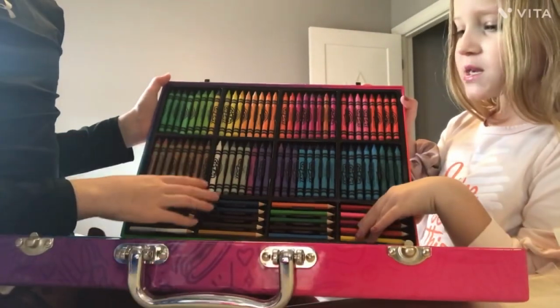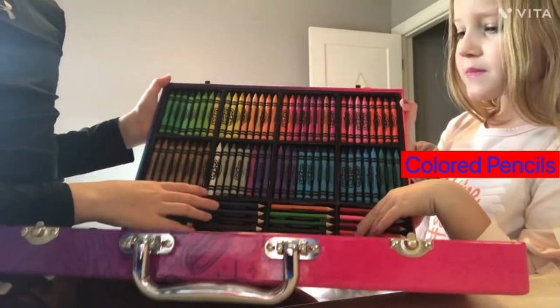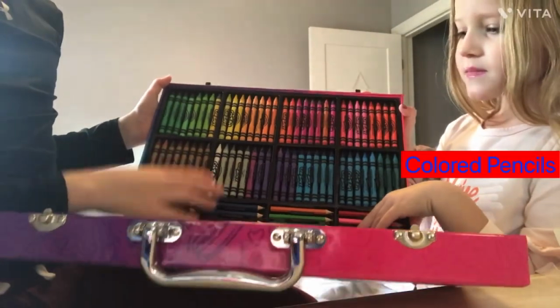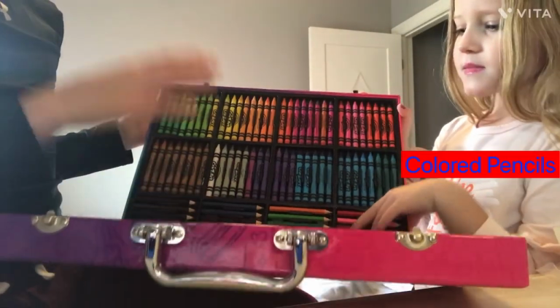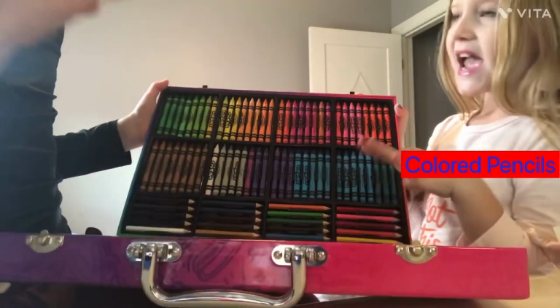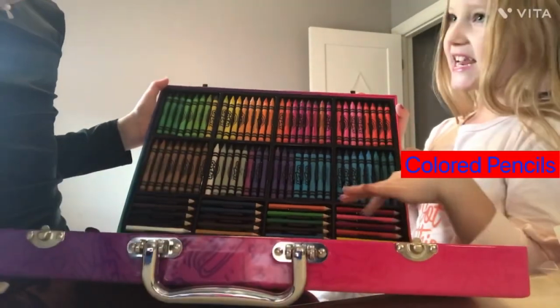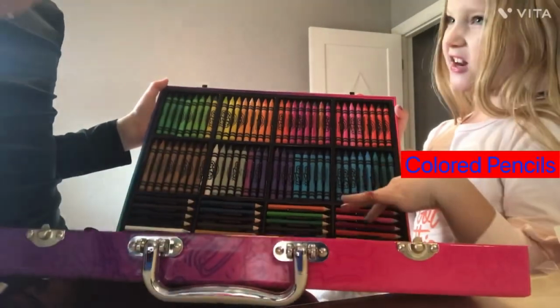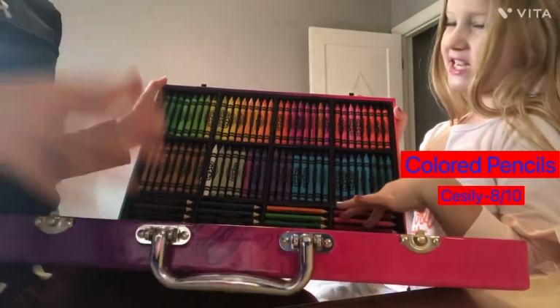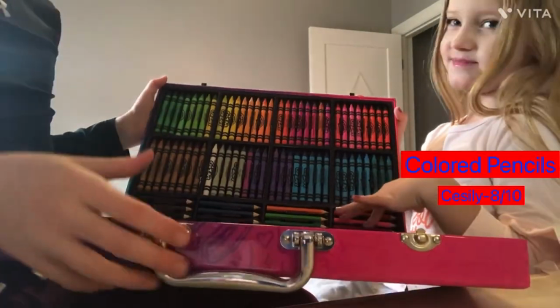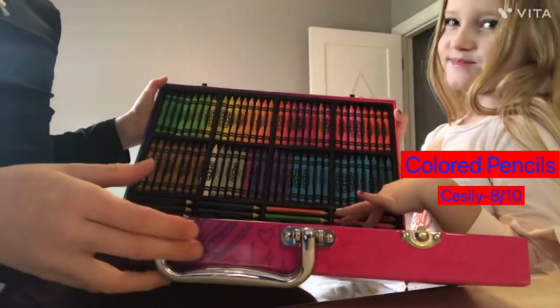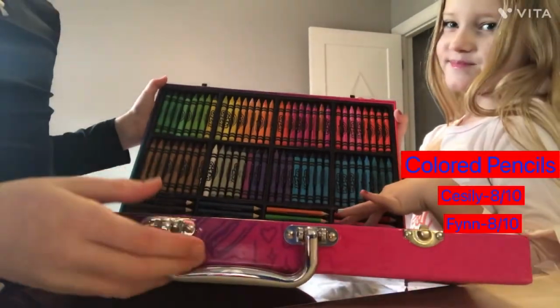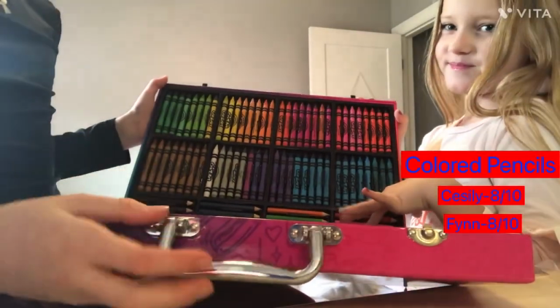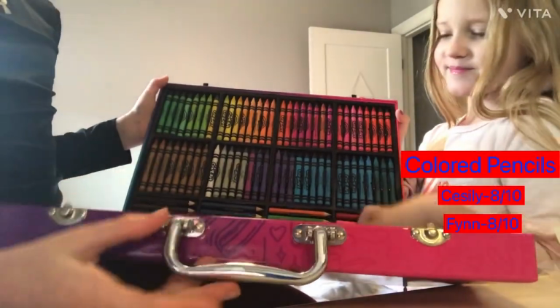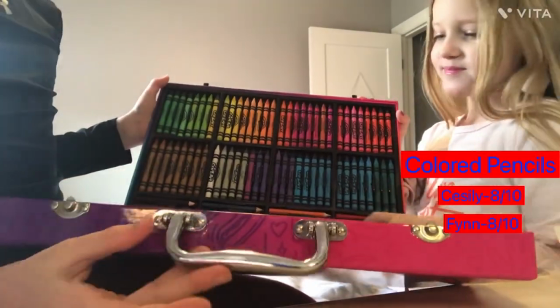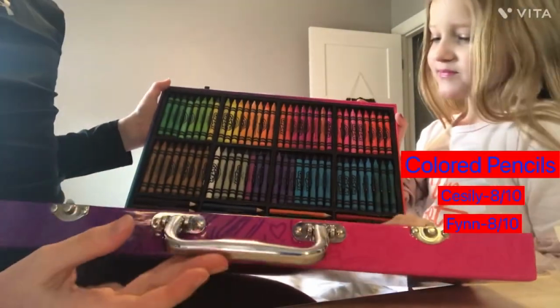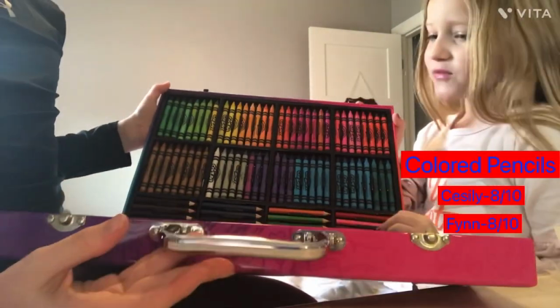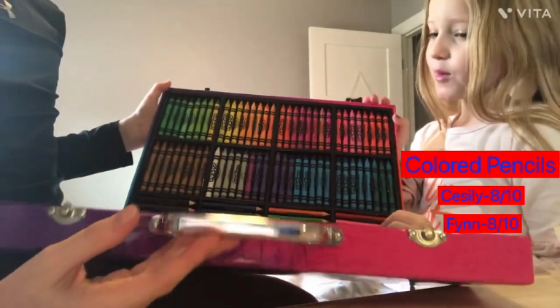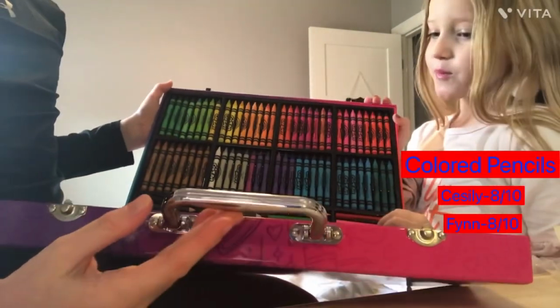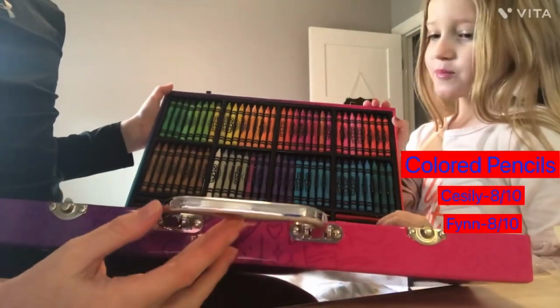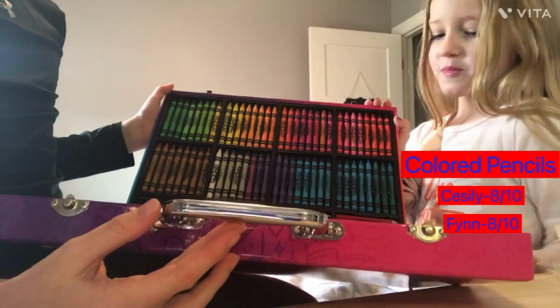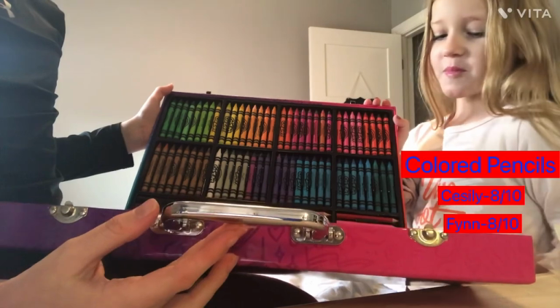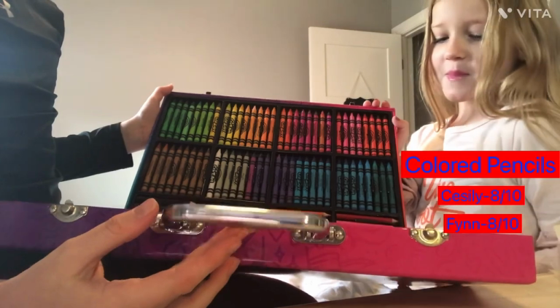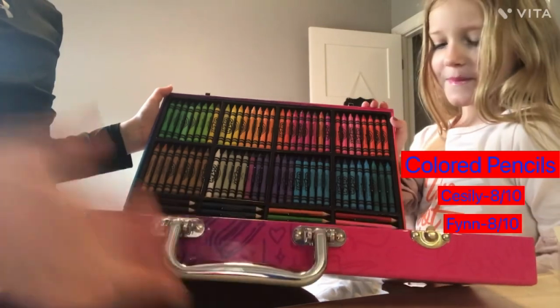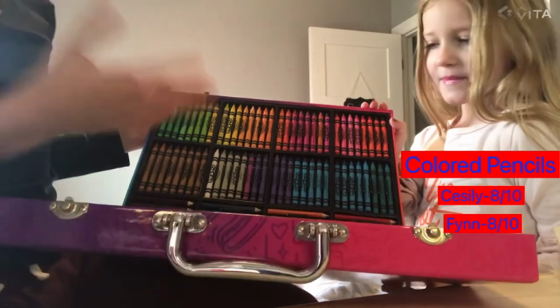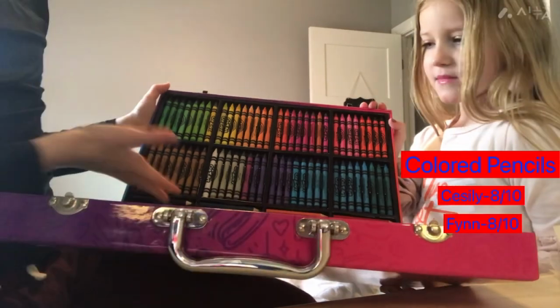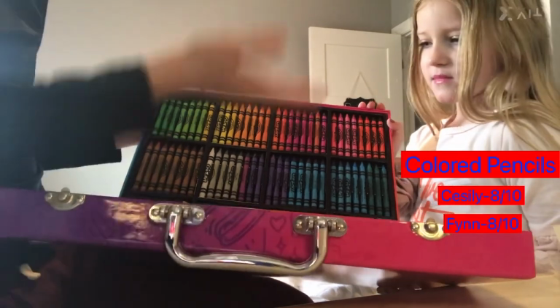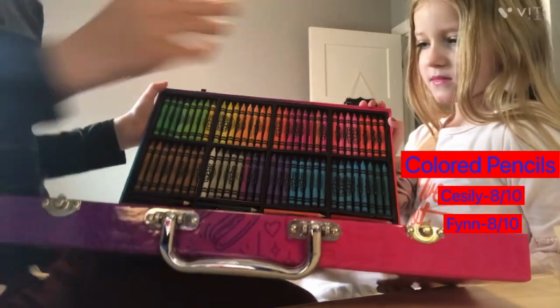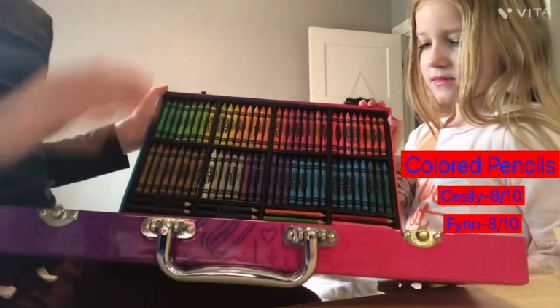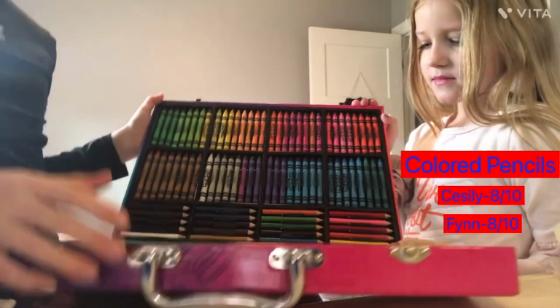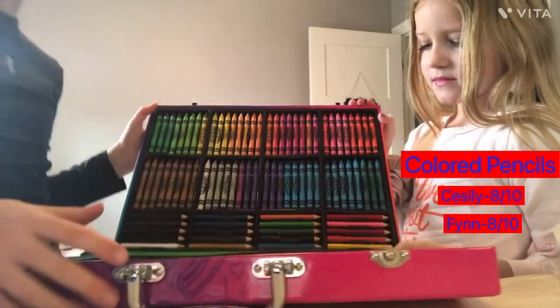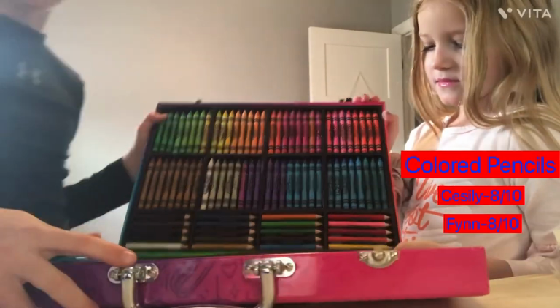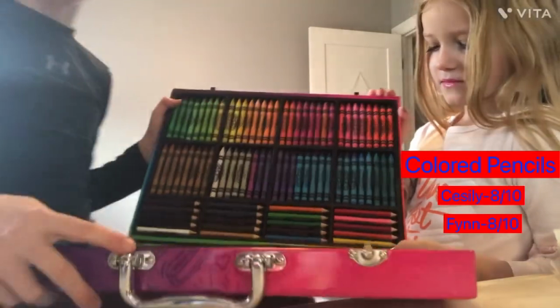The colored pencils: eight out of ten. Eight out of ten — there could be more colored pencils, but at least there's colored pencils.